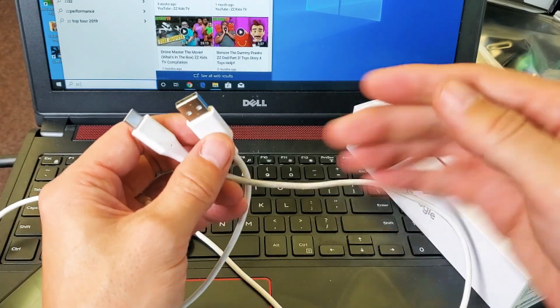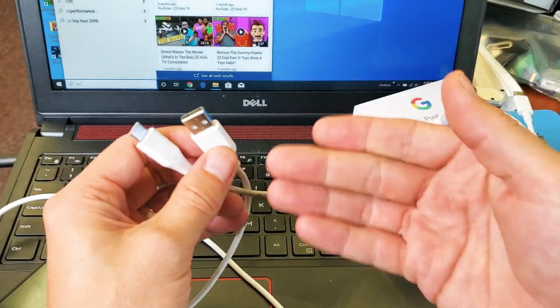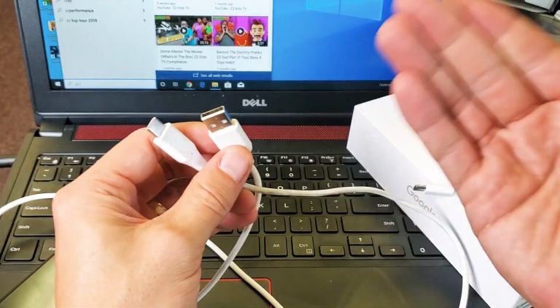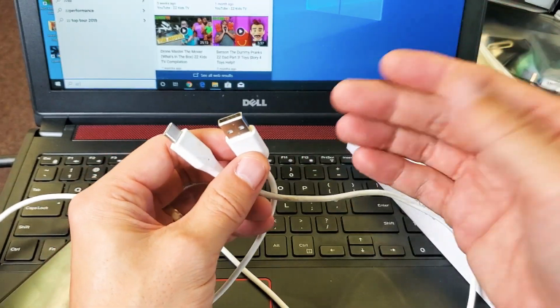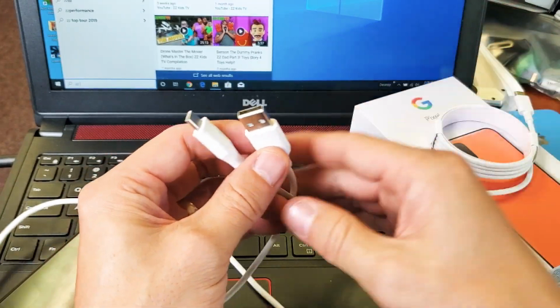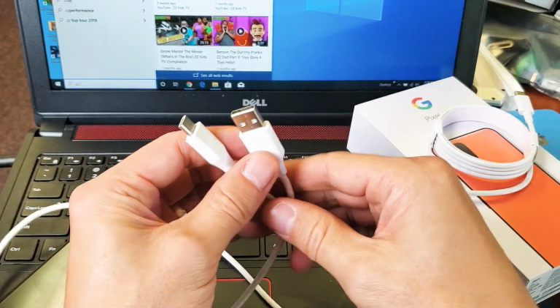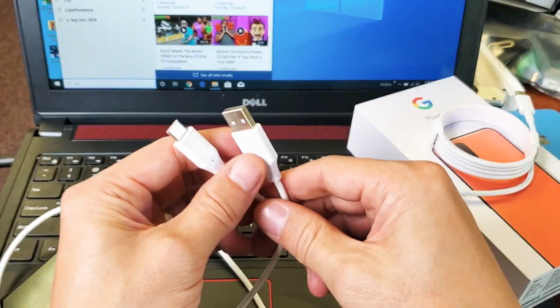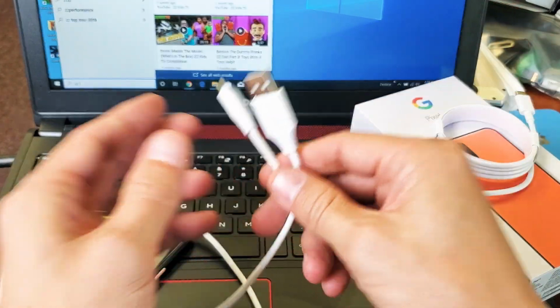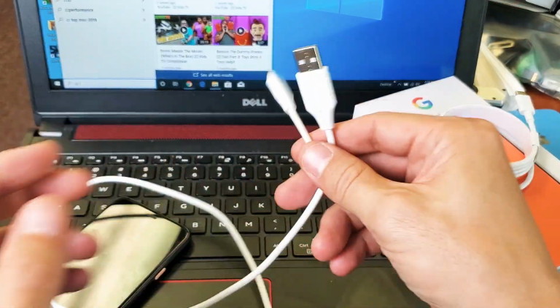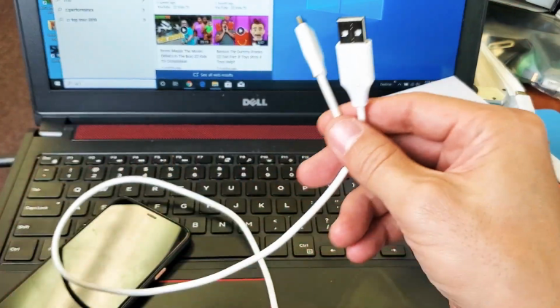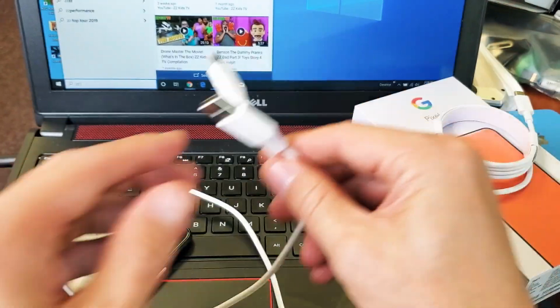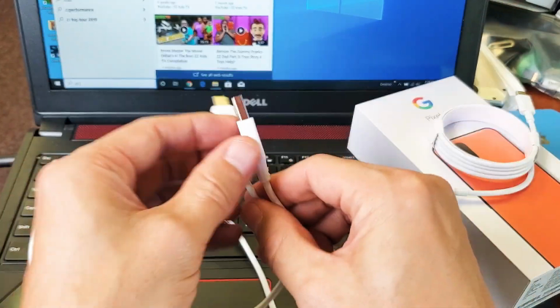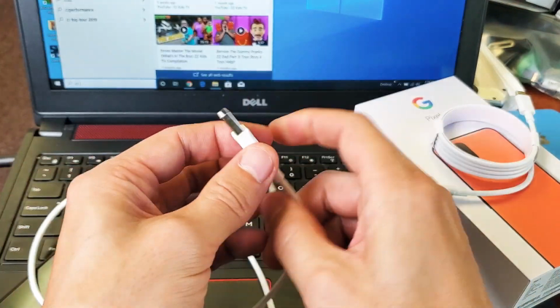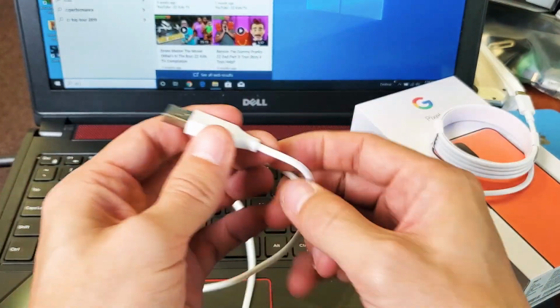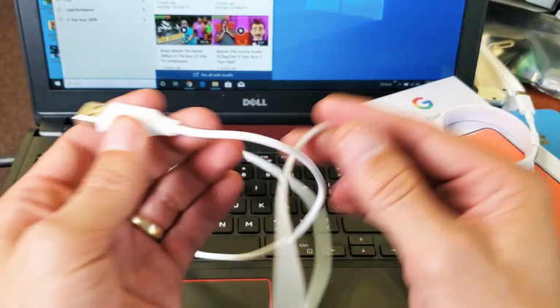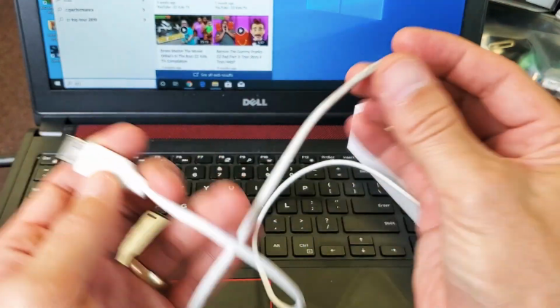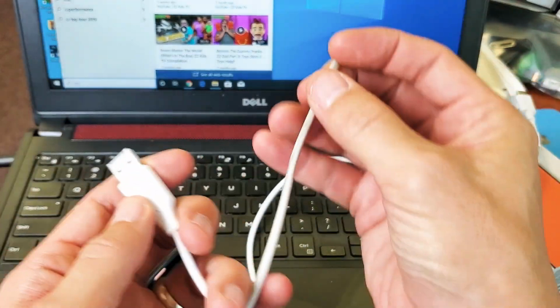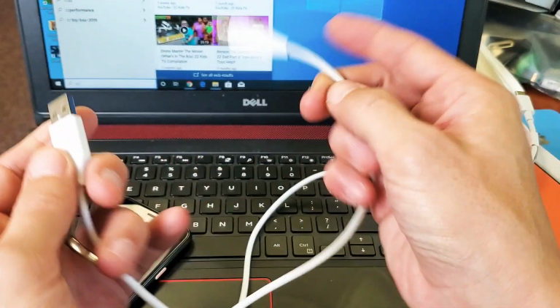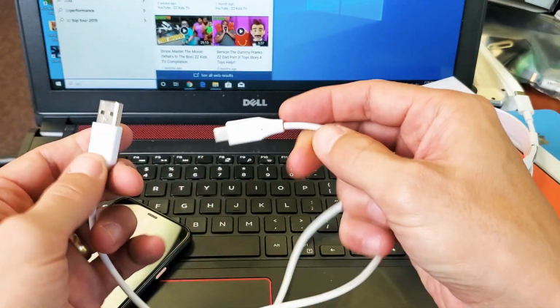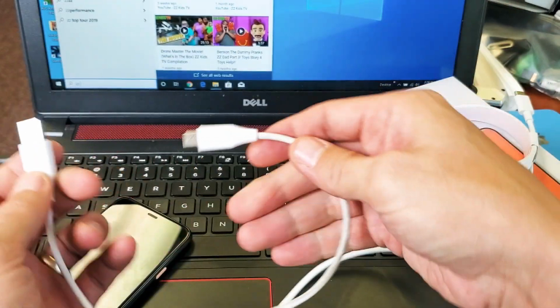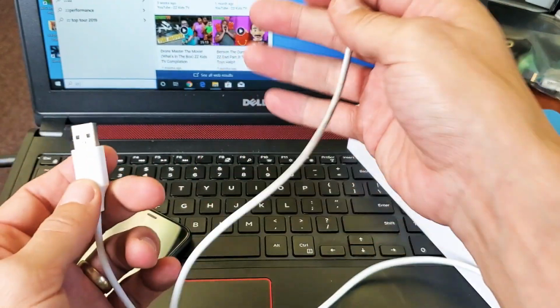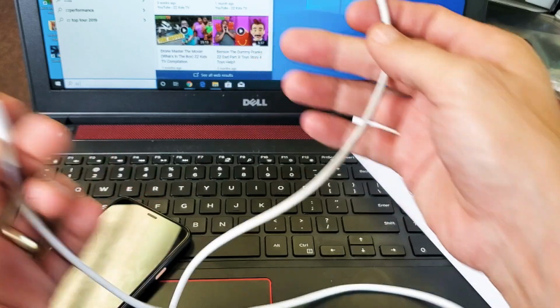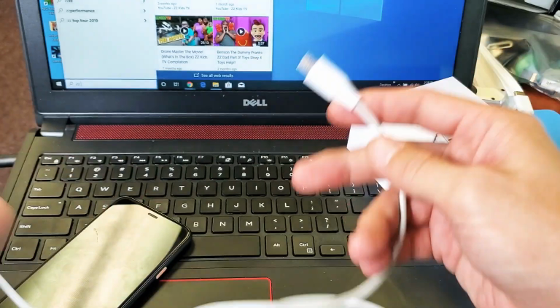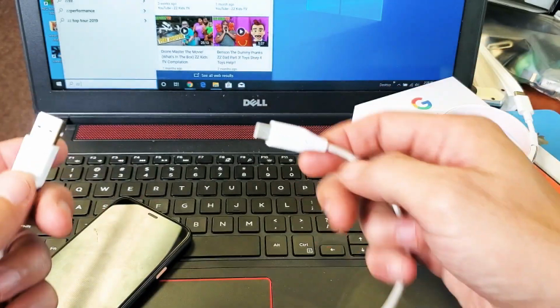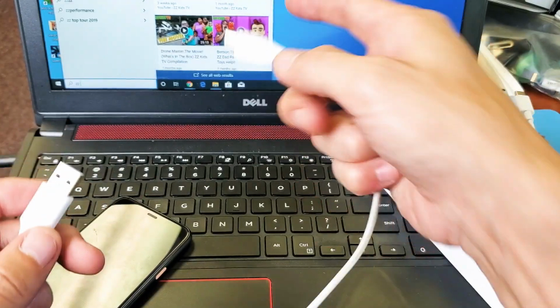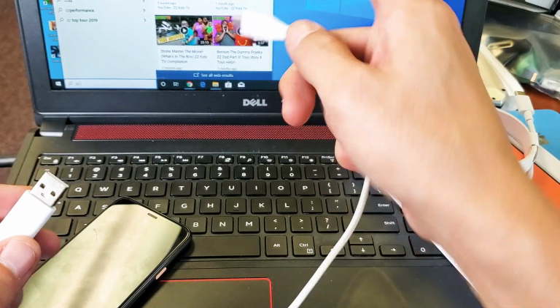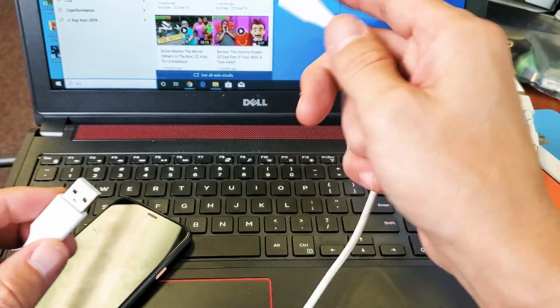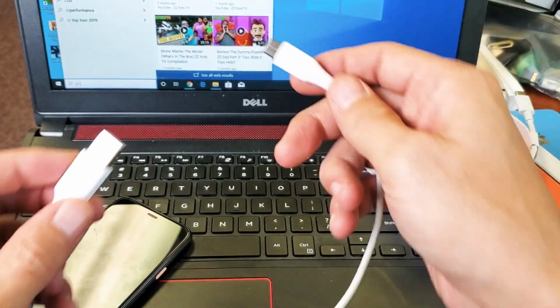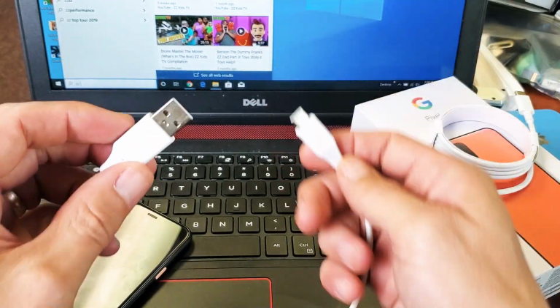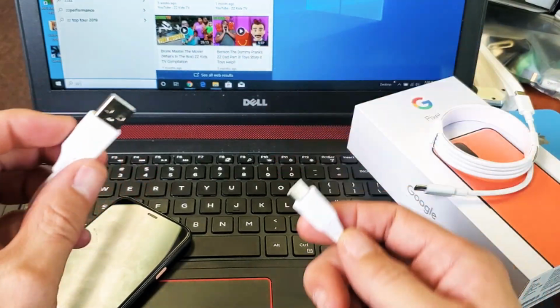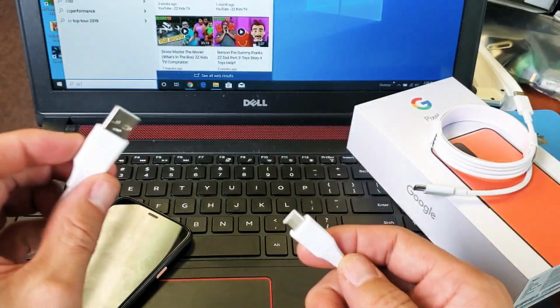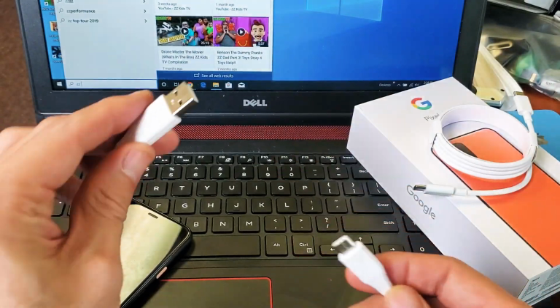Same as probably most of you. Anyways, let me go ahead and plug this in, and I'll go ahead and transfer some photos and videos directly to my computer.